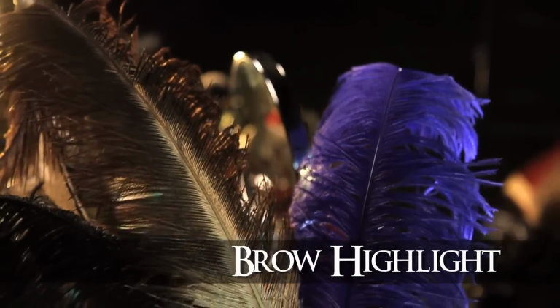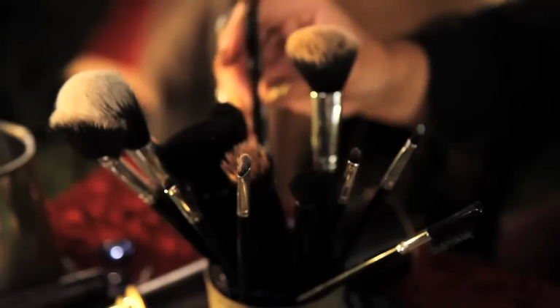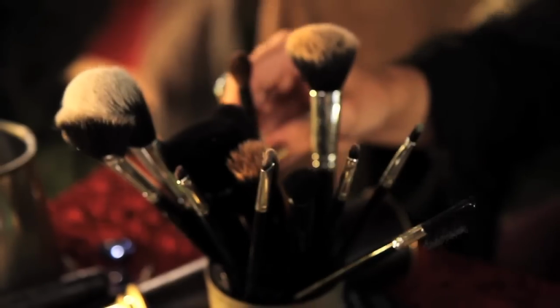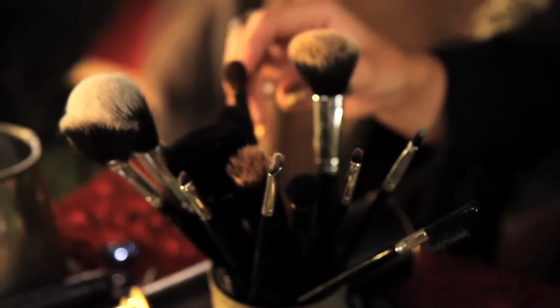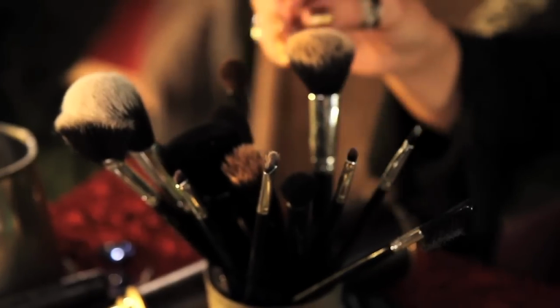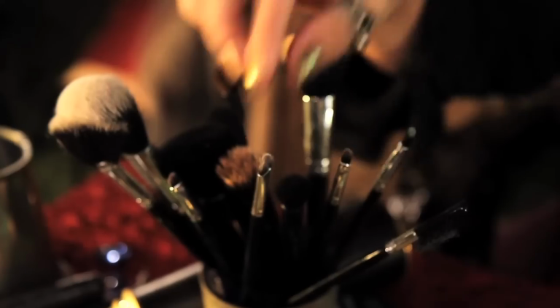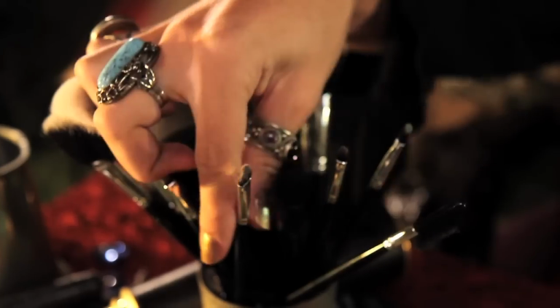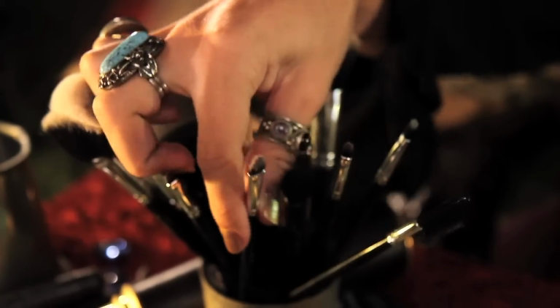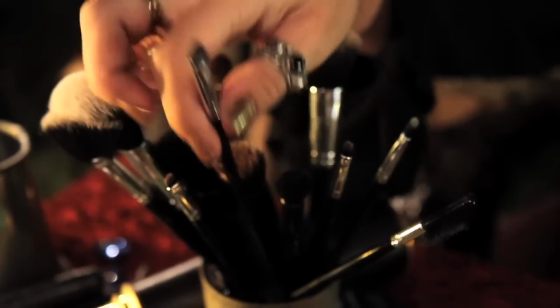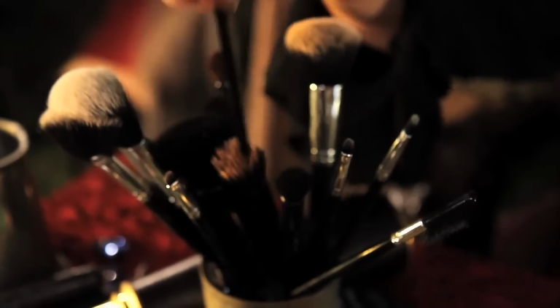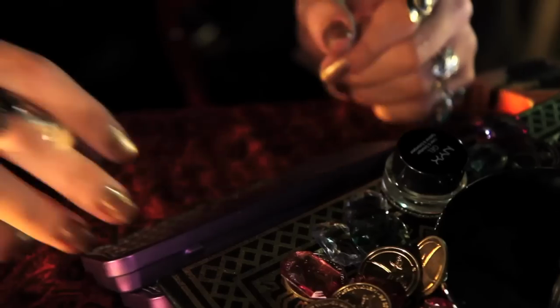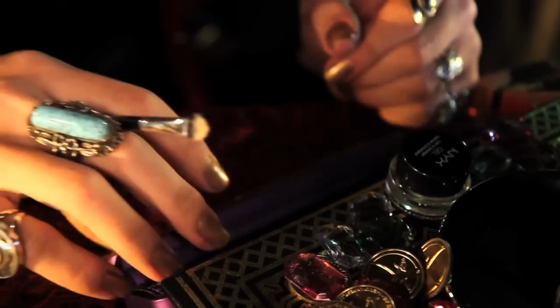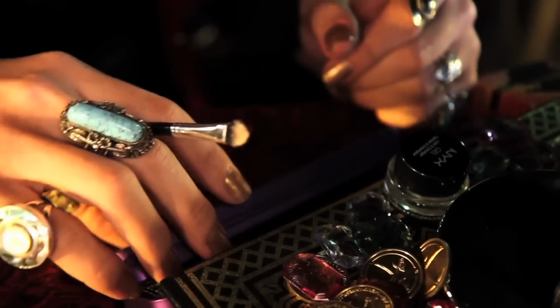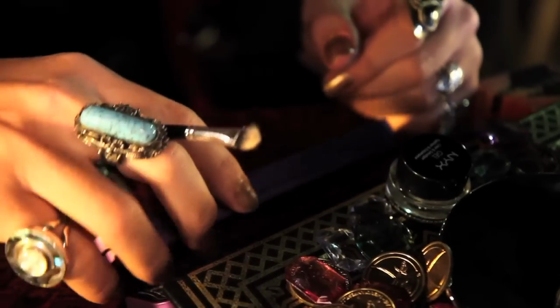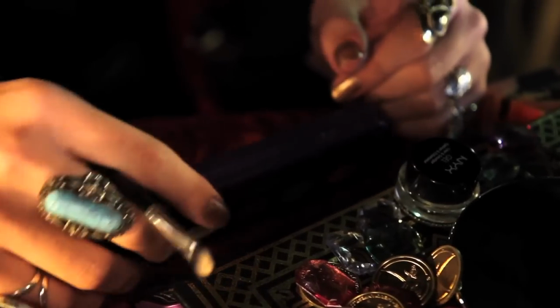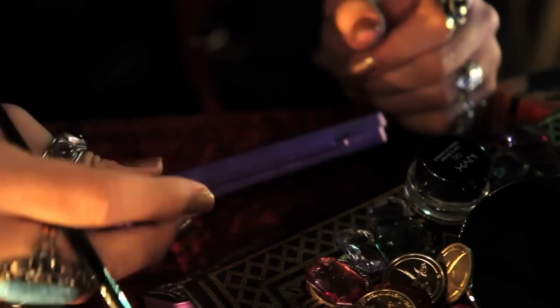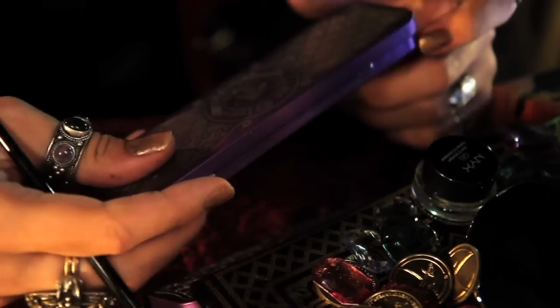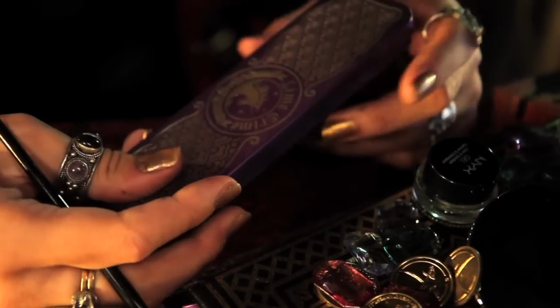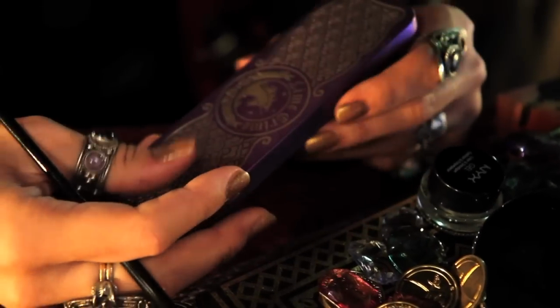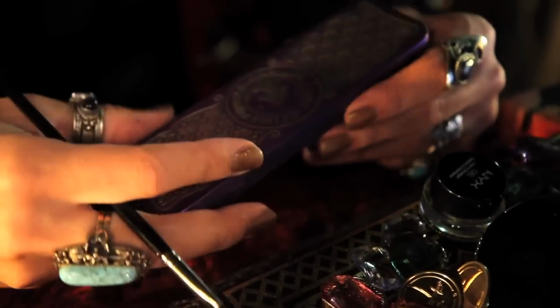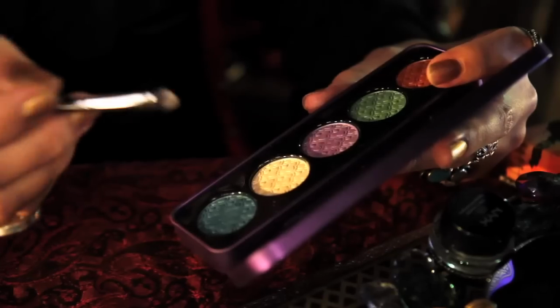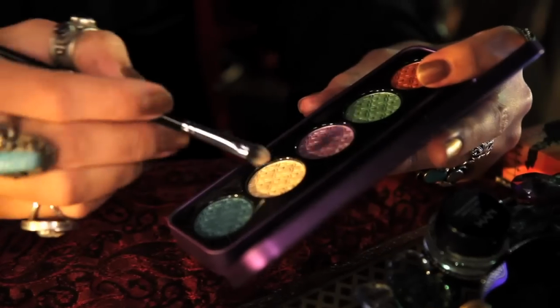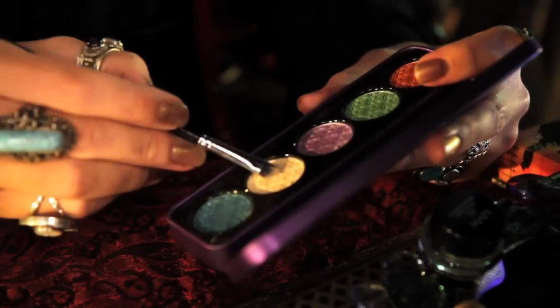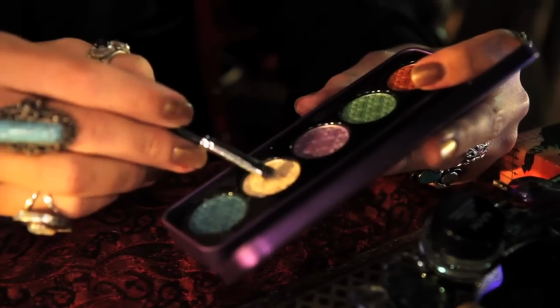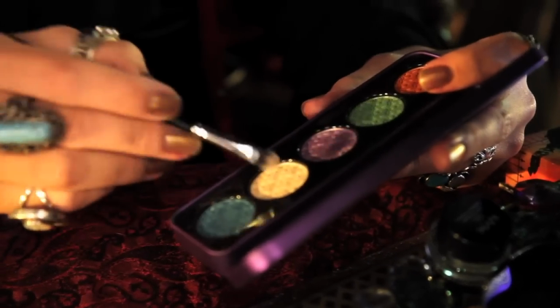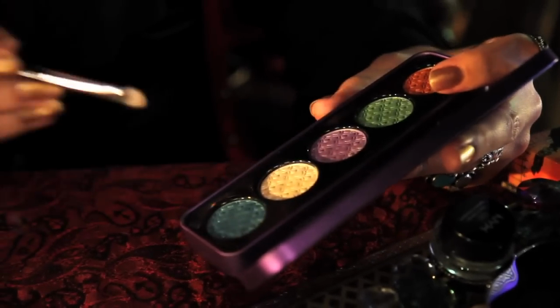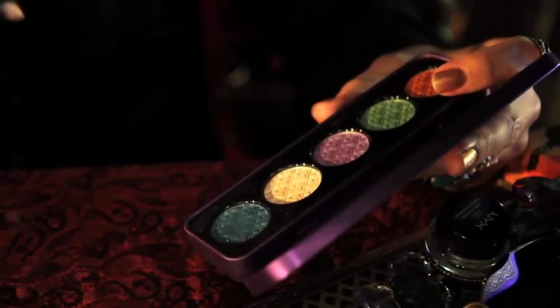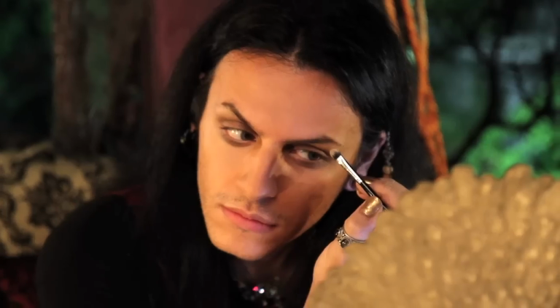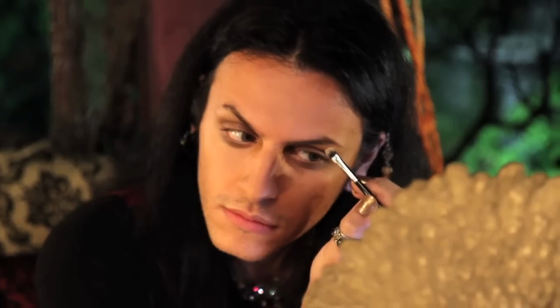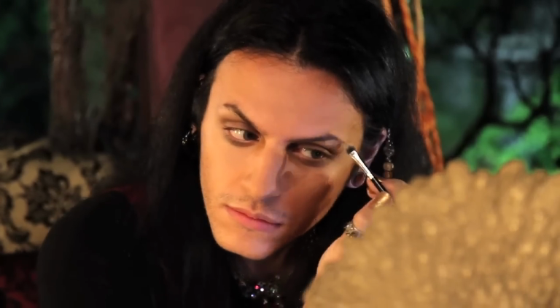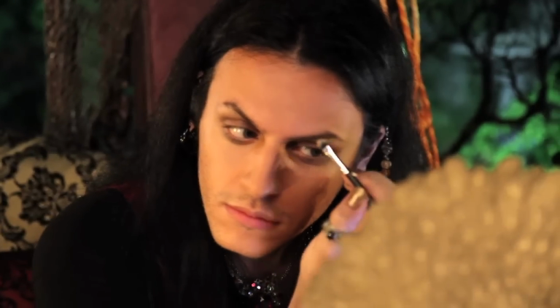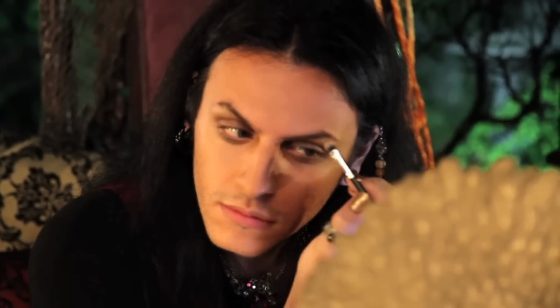Taking a small Filbert brush, I'm going to use Spellbound from Lime Crime's Alchemy Palette to highlight my brow bone.